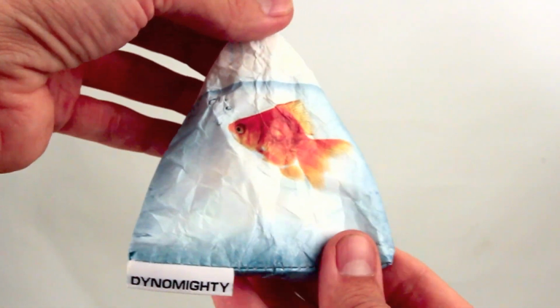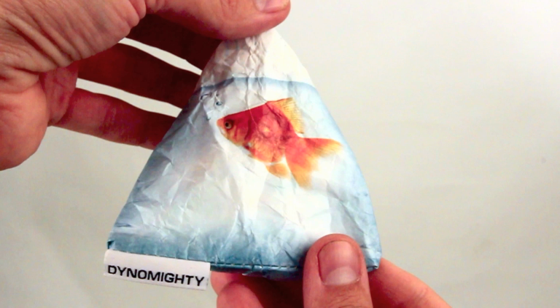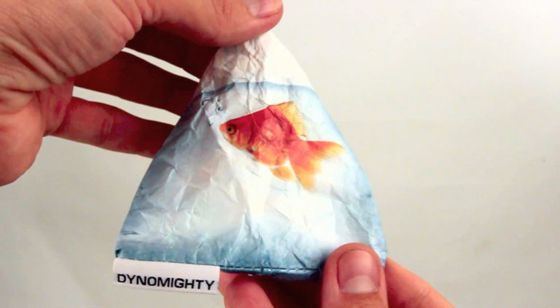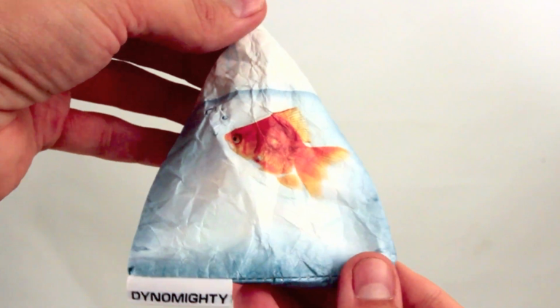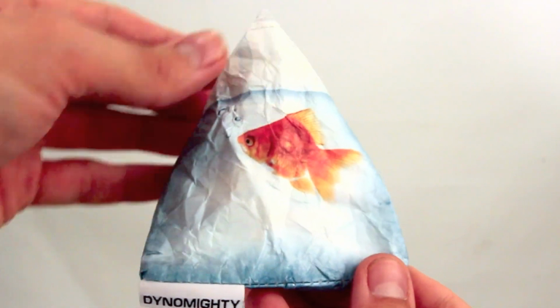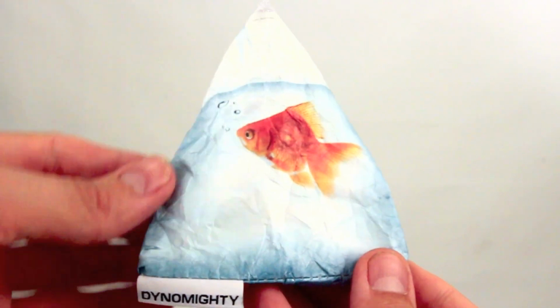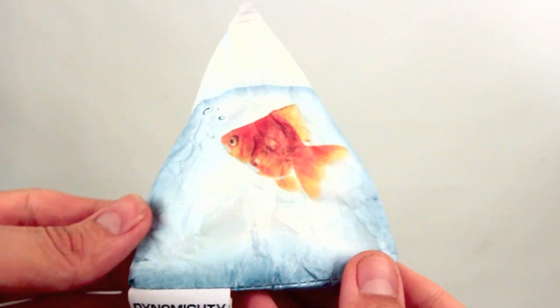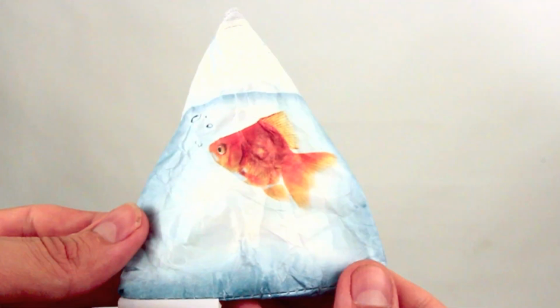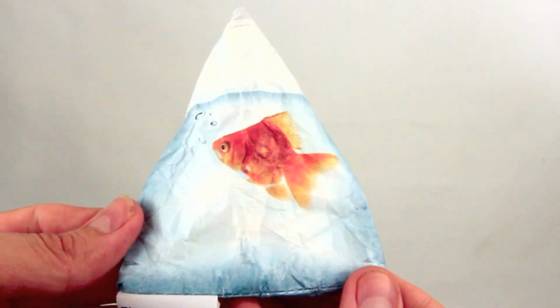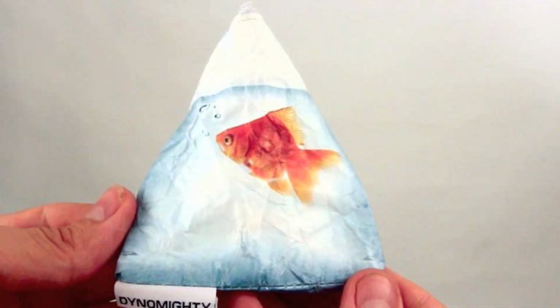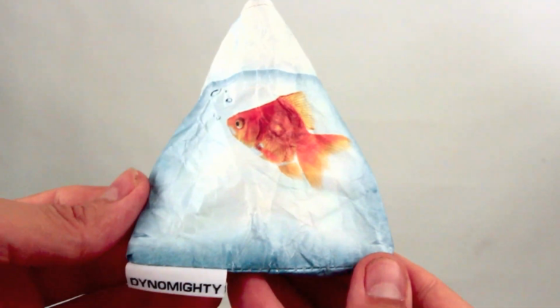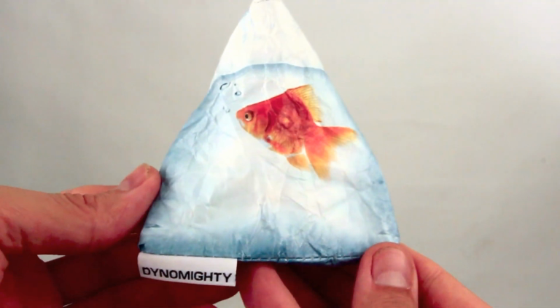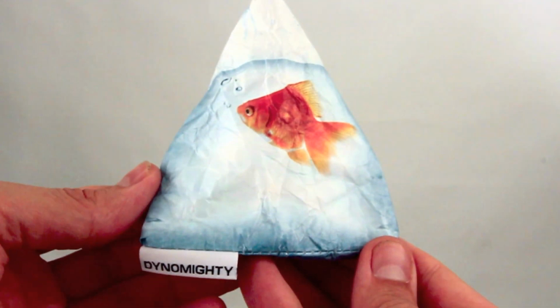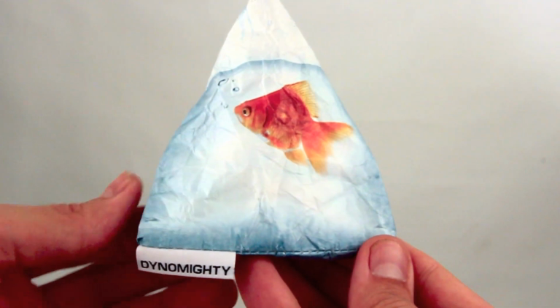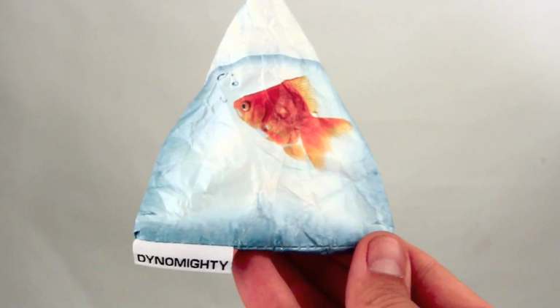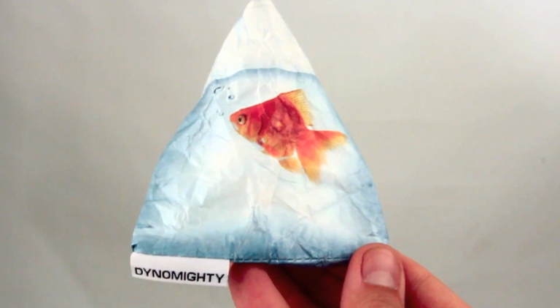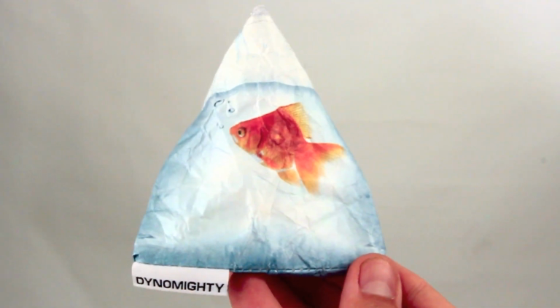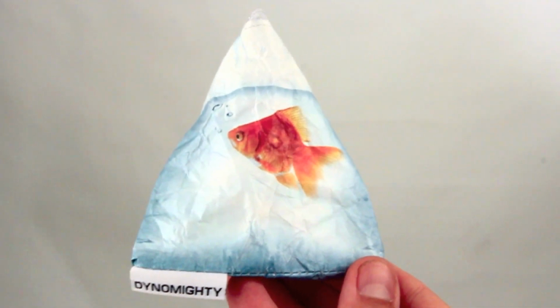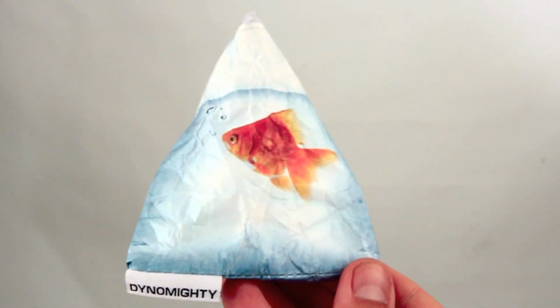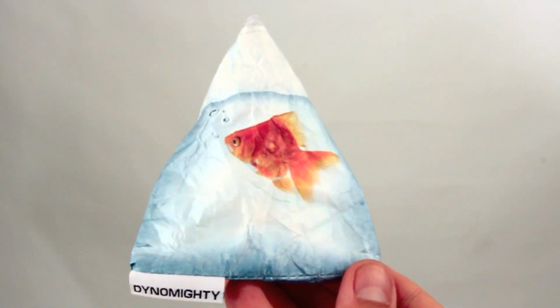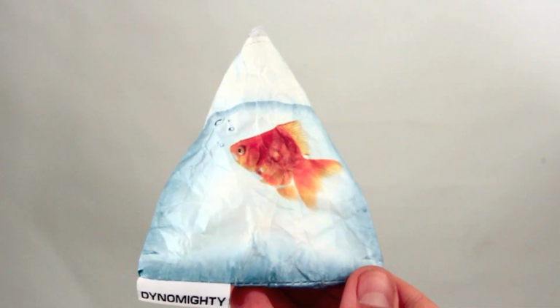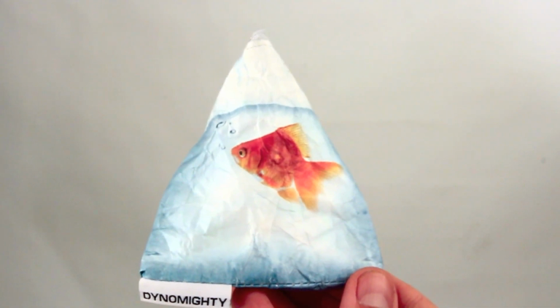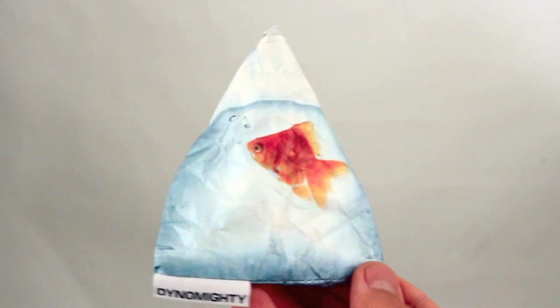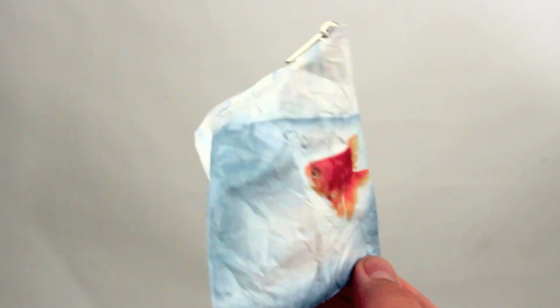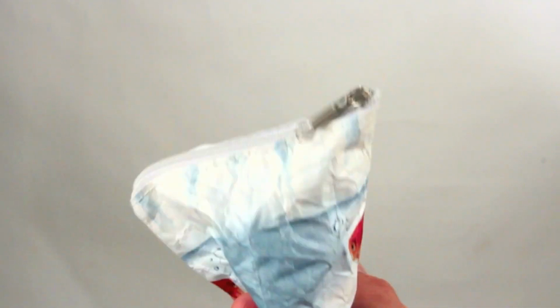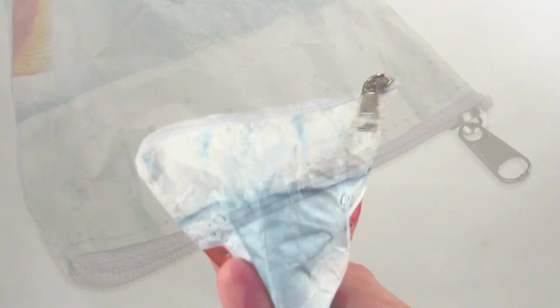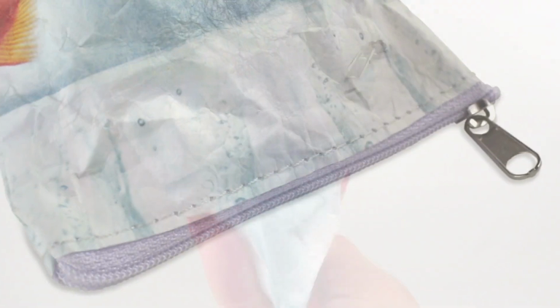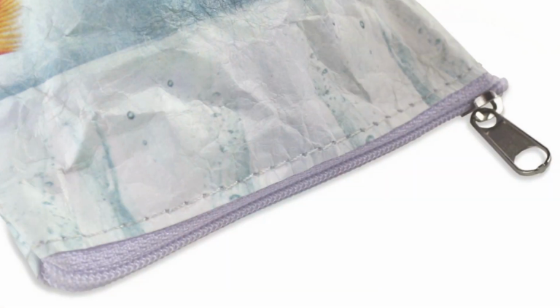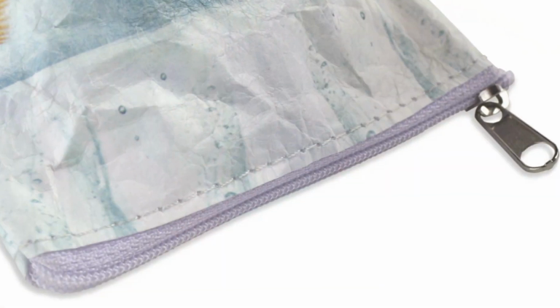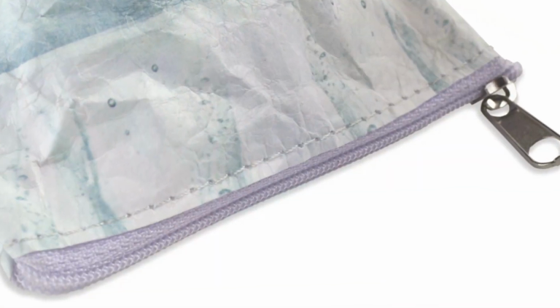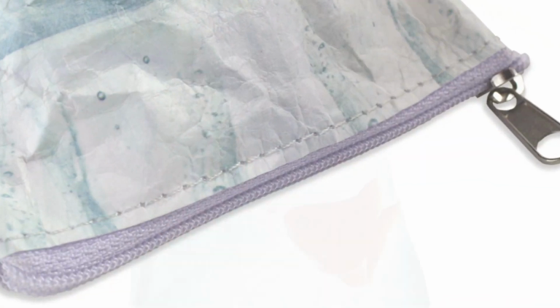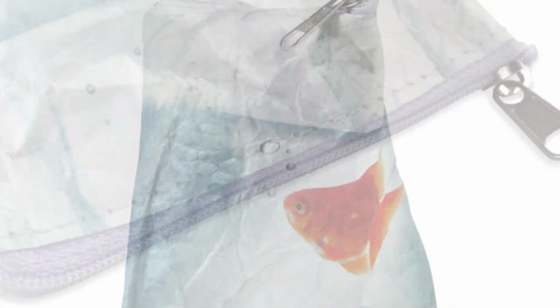The Mighty Stash Pouch by Dynamitey. Get yours on dynamitey.com.